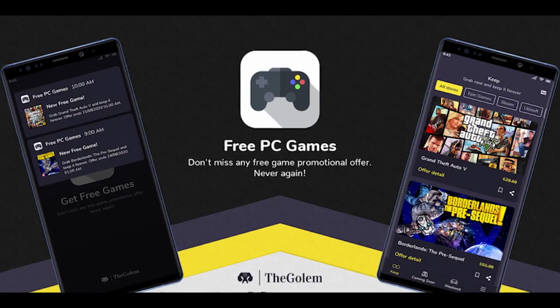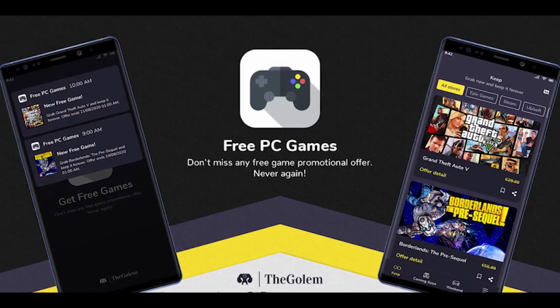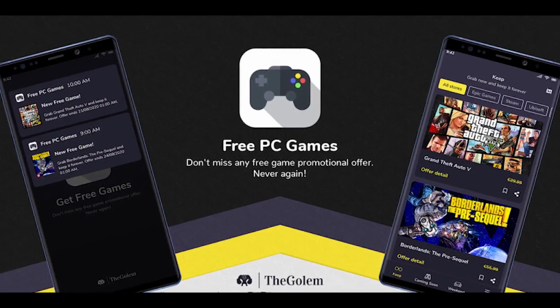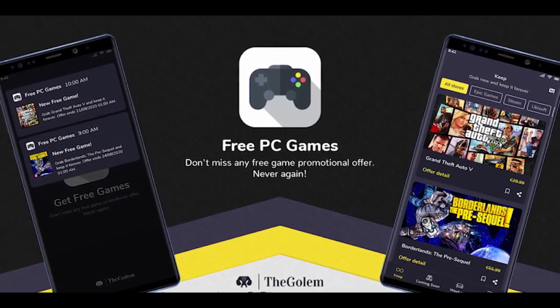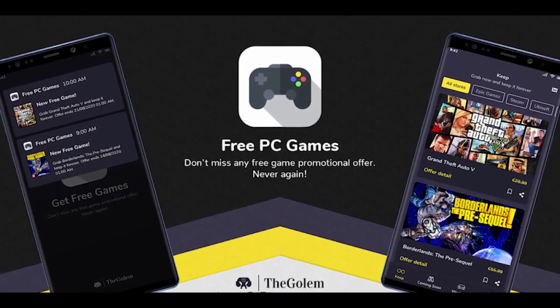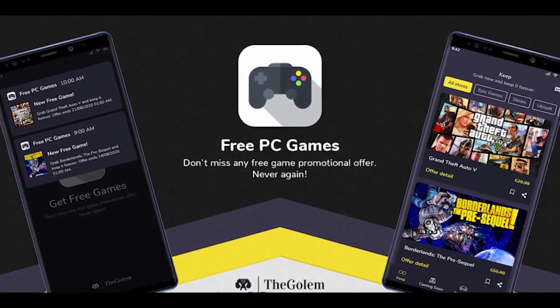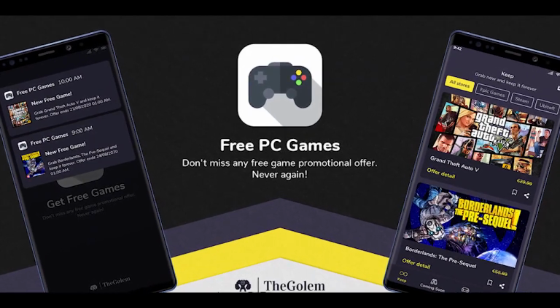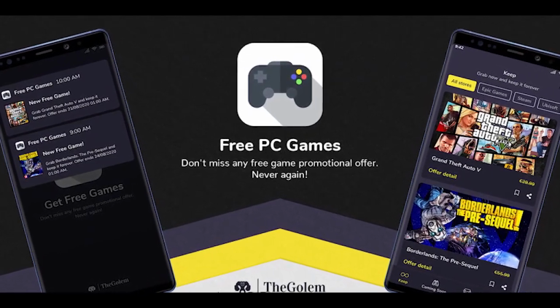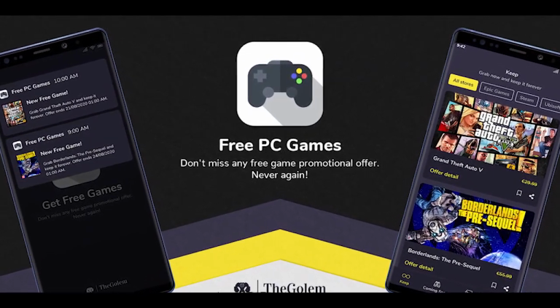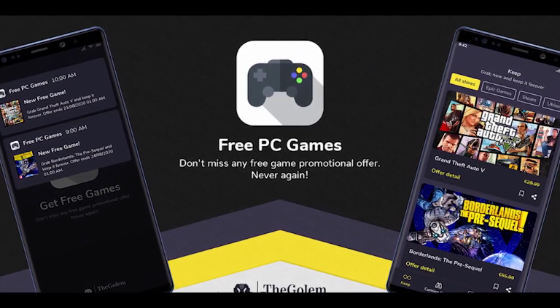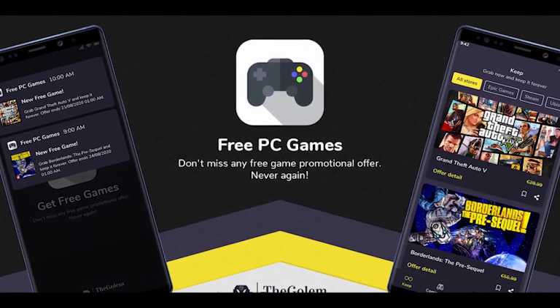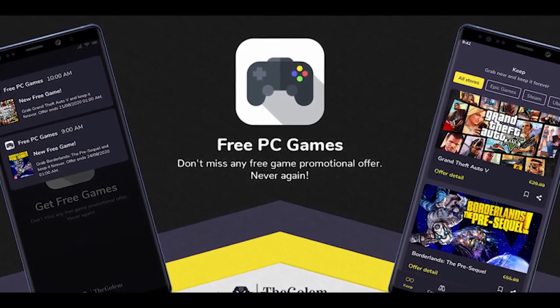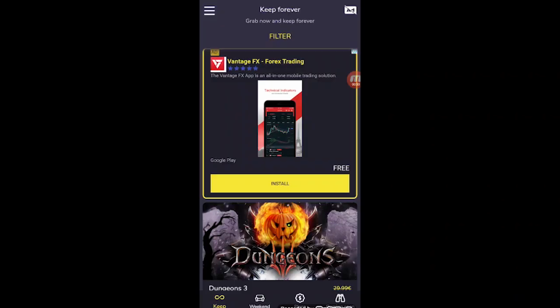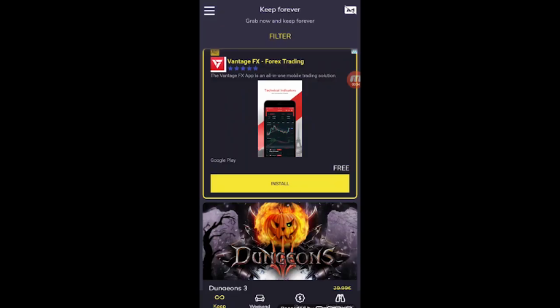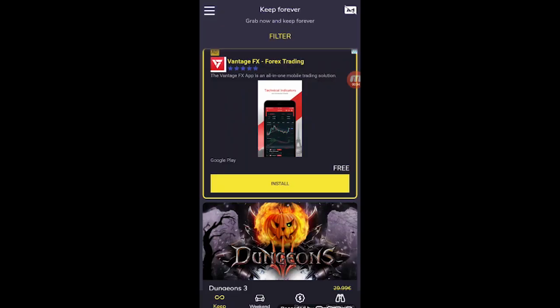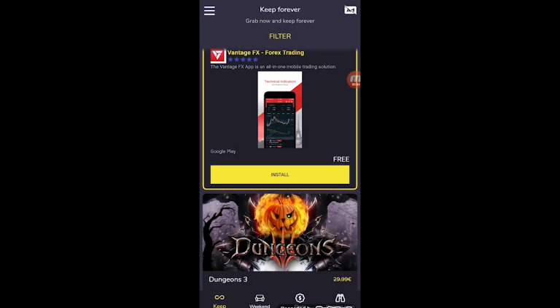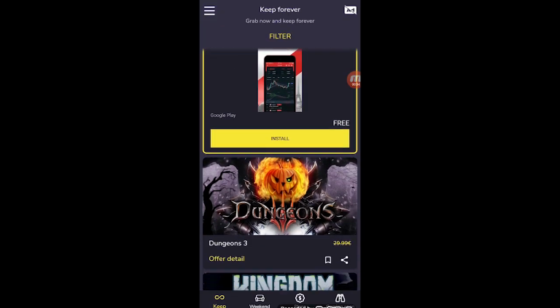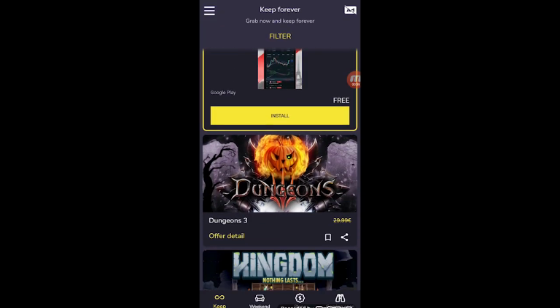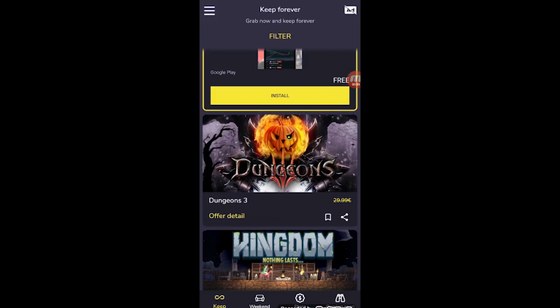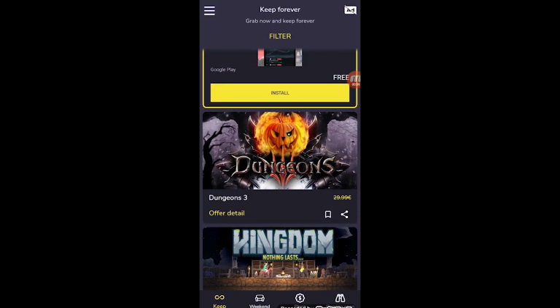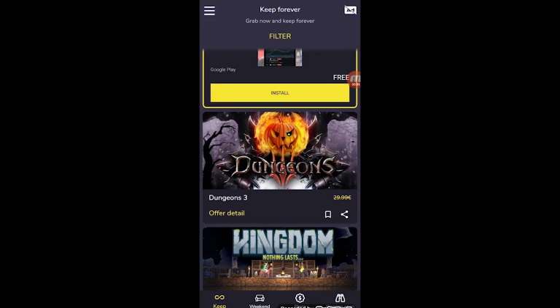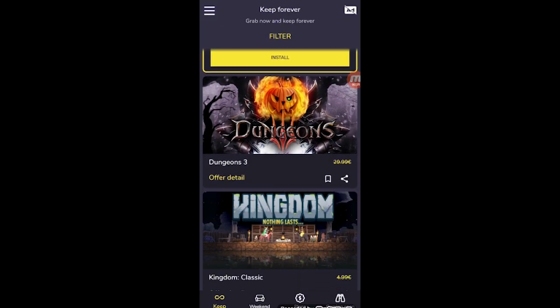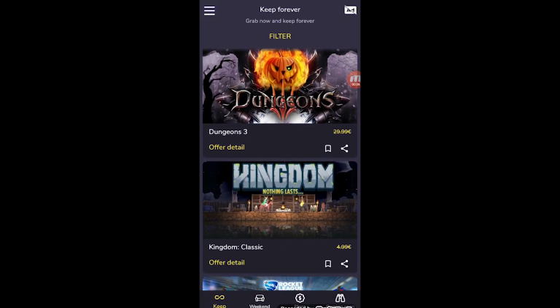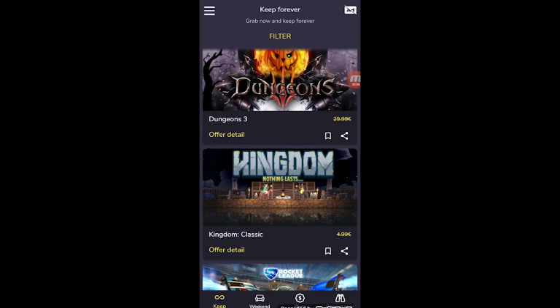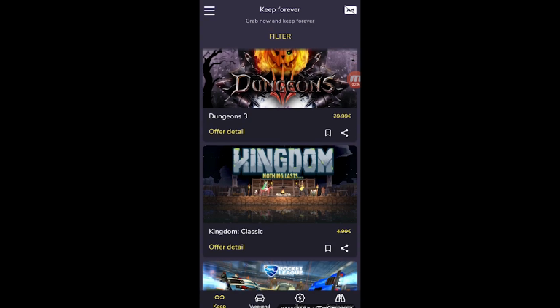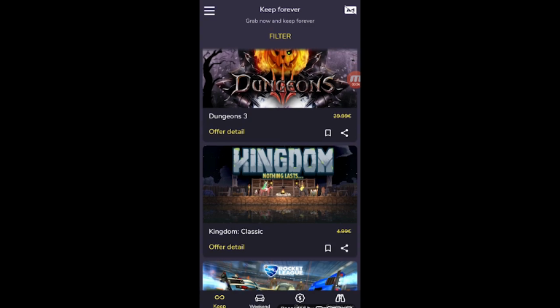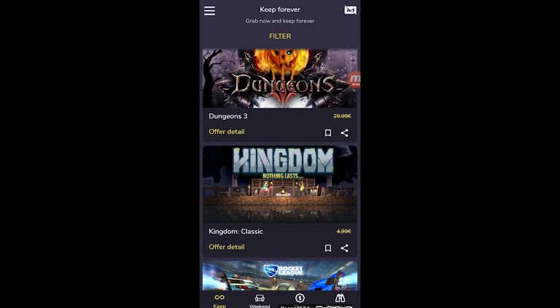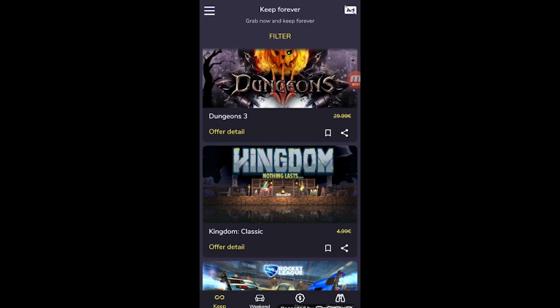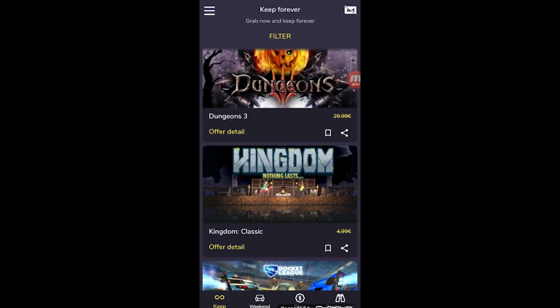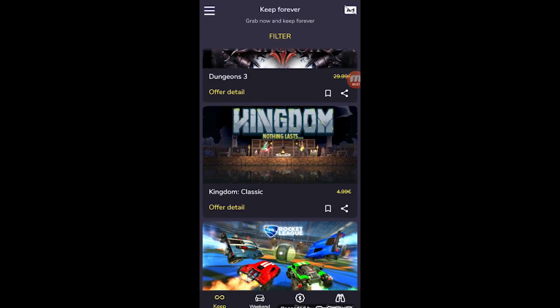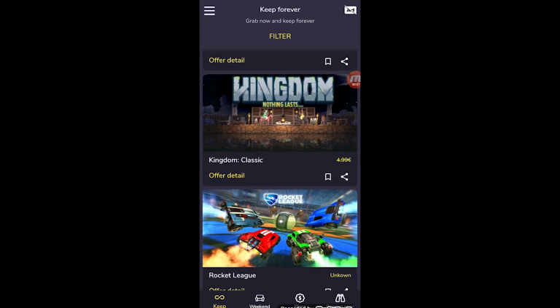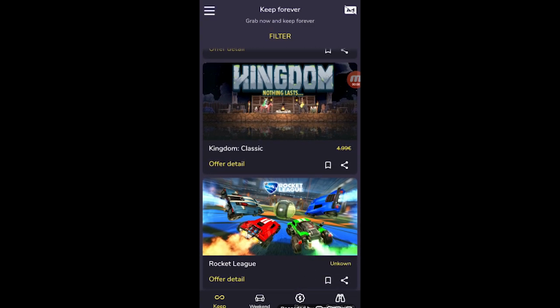This video is being brought to you by Free PC Games. It's a free app which will notify you of free PC games so that you will never miss any free games.